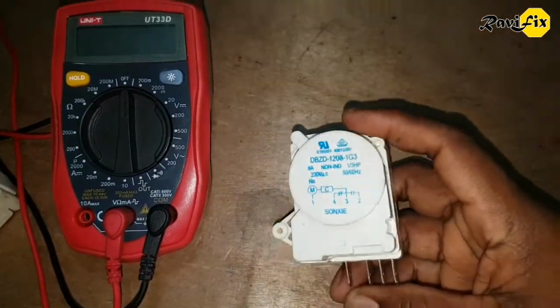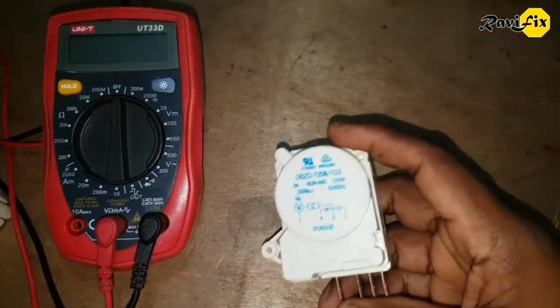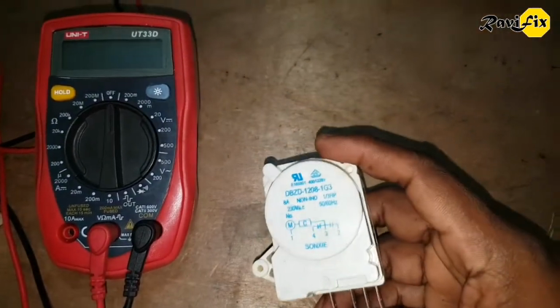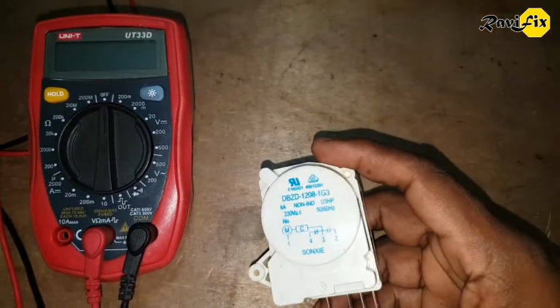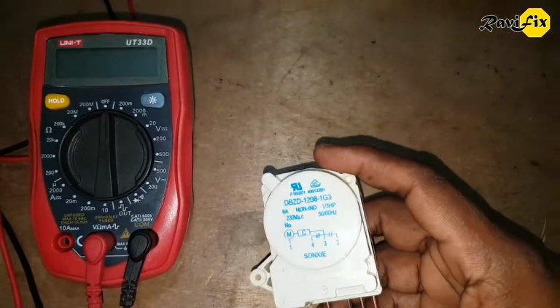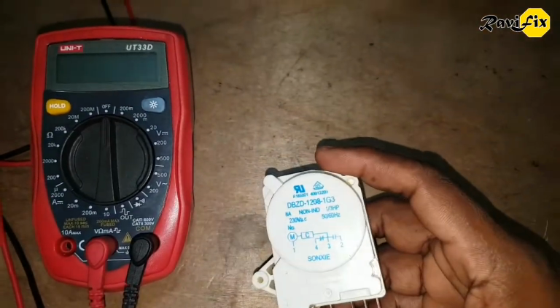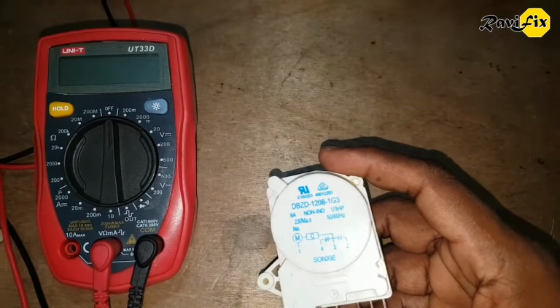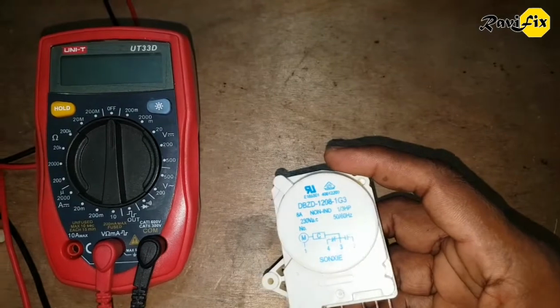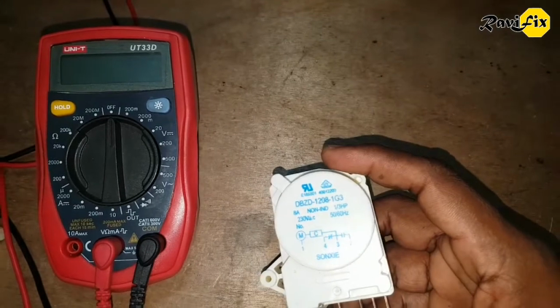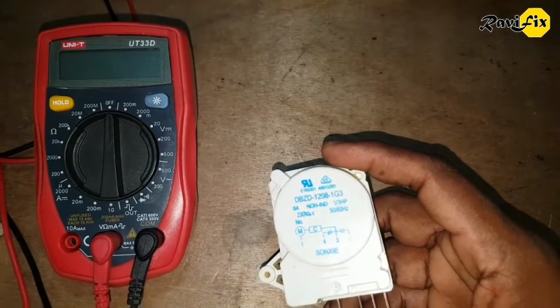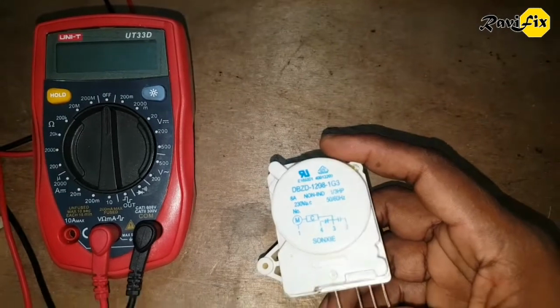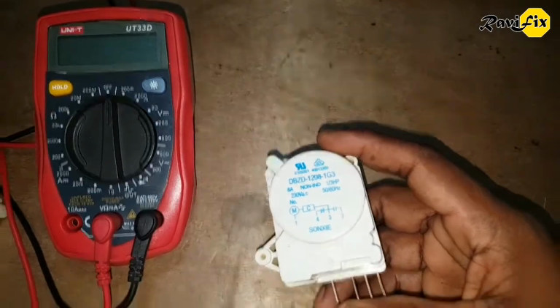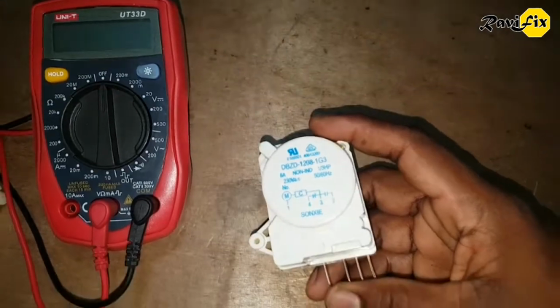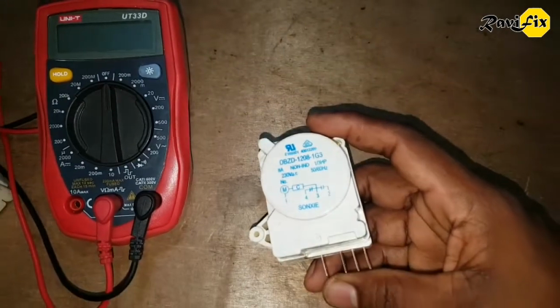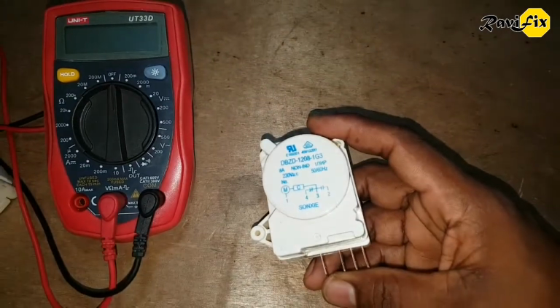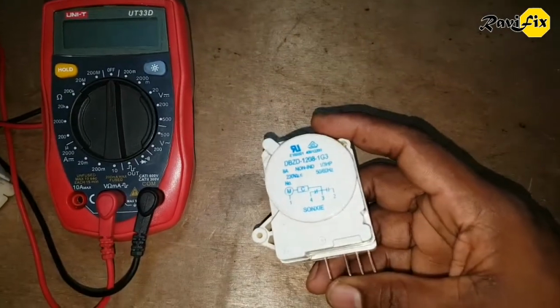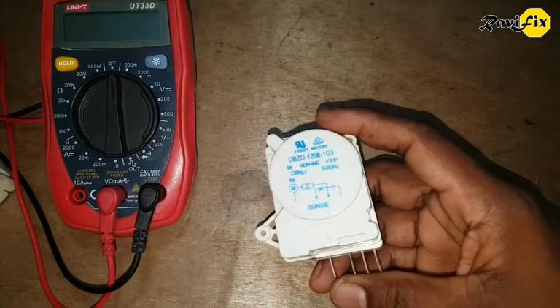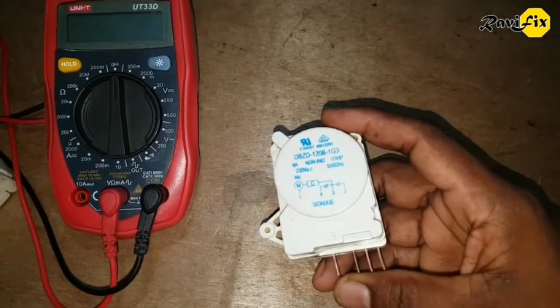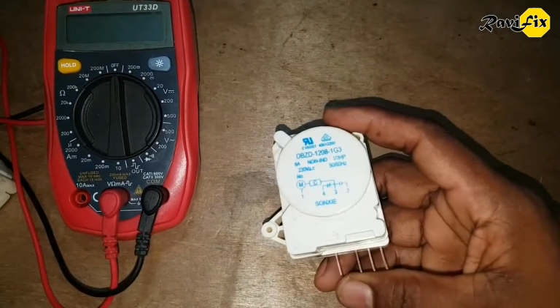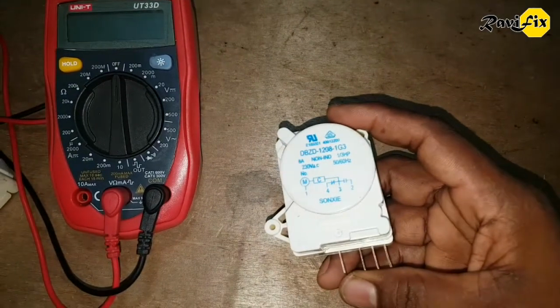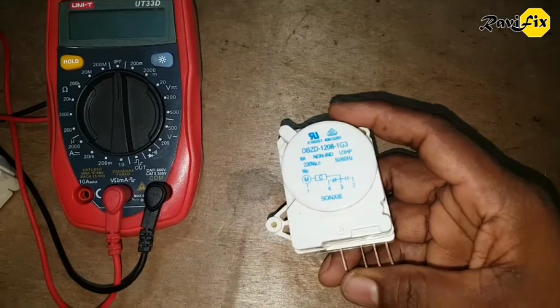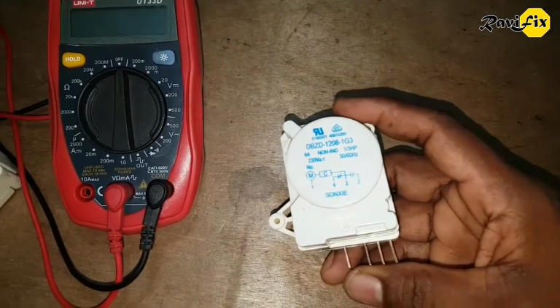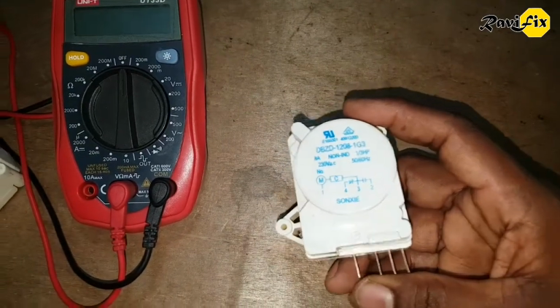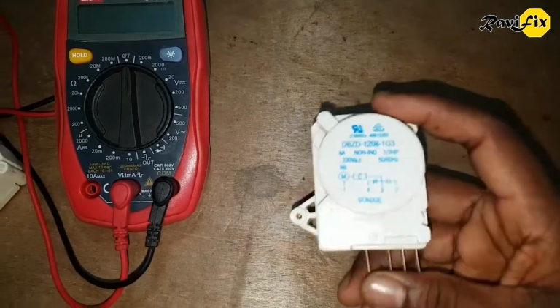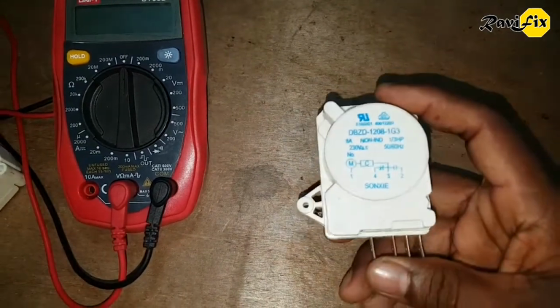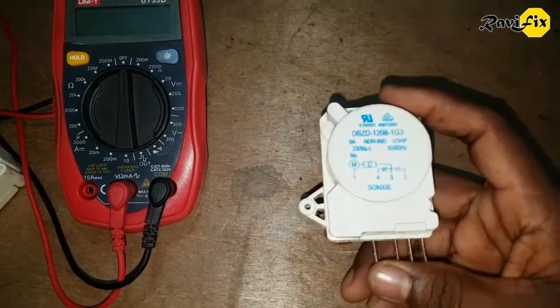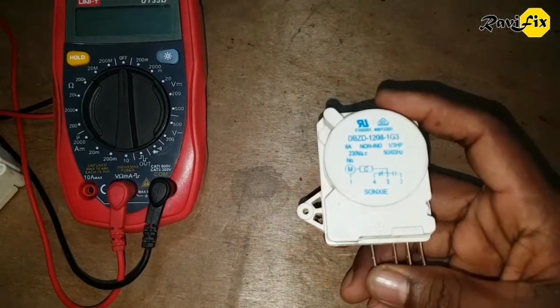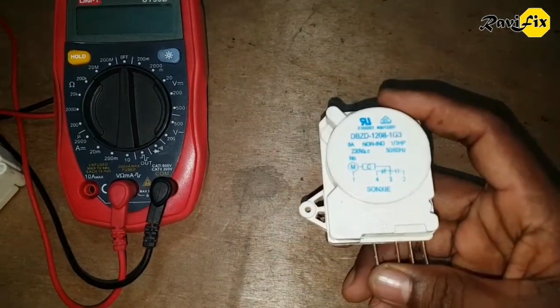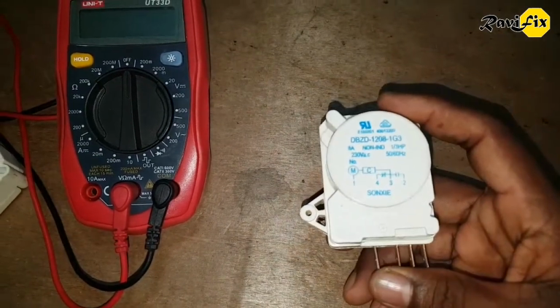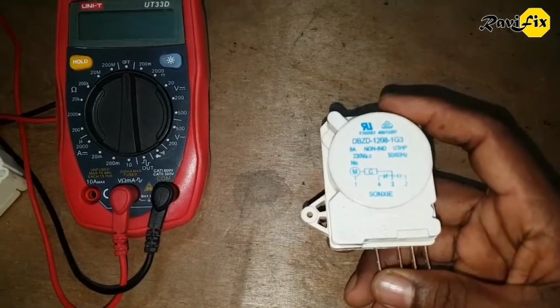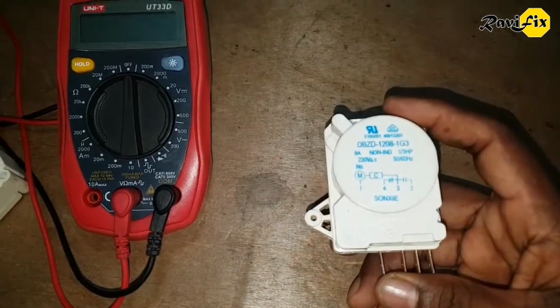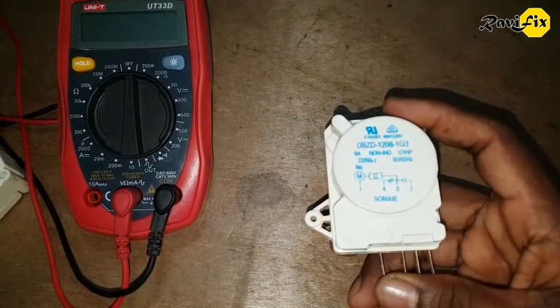Hi, my name is Ravi. Today I am going to demonstrate how to repair a refrigerator defrost timer.